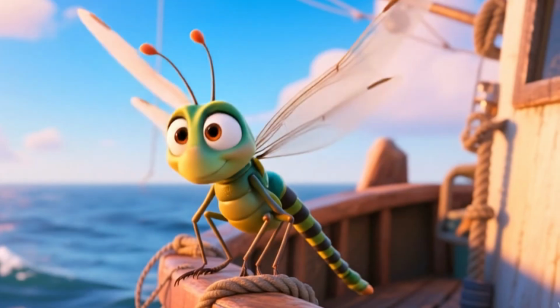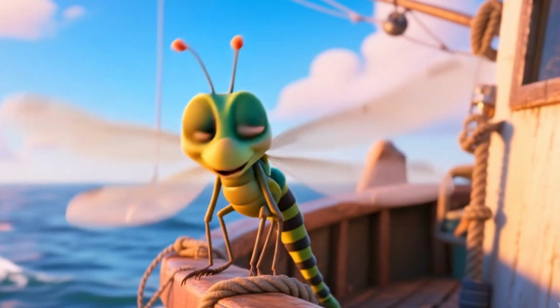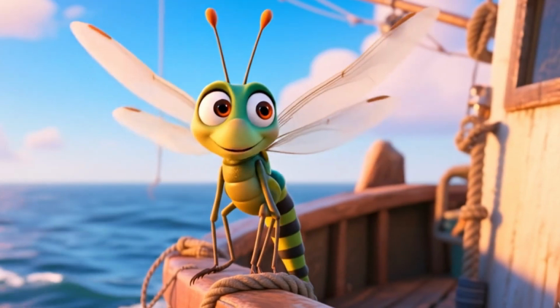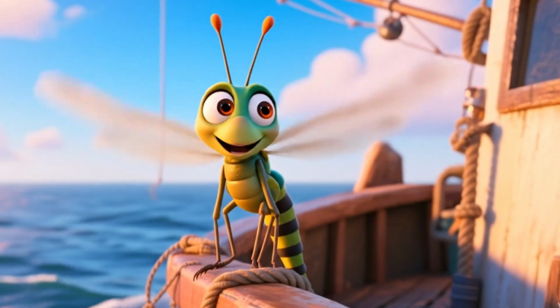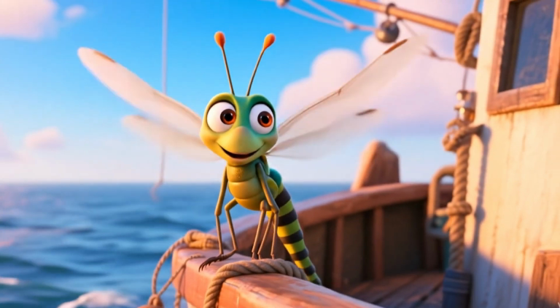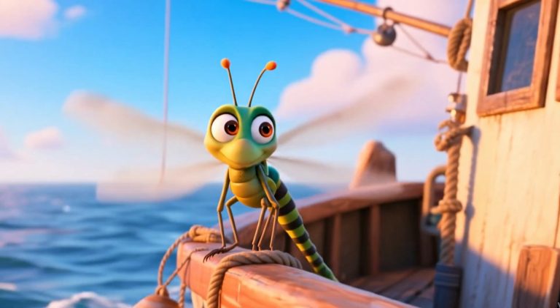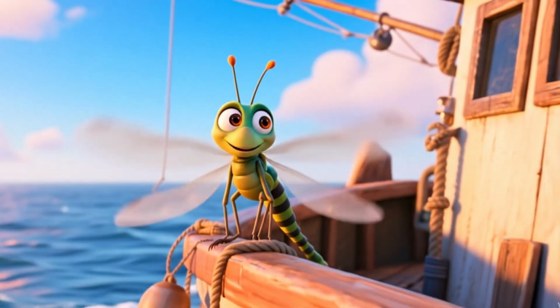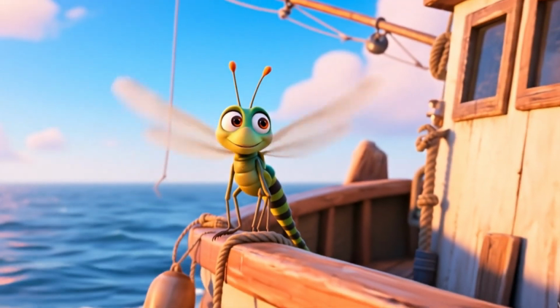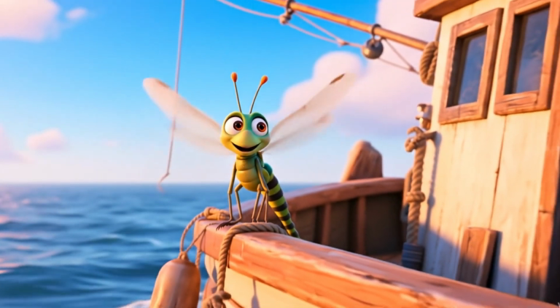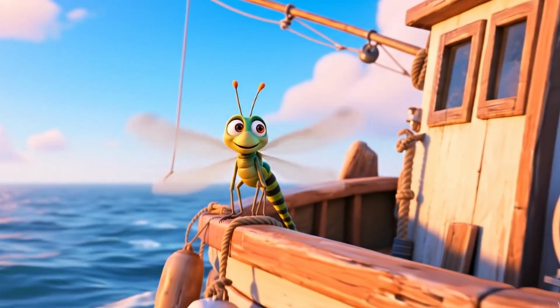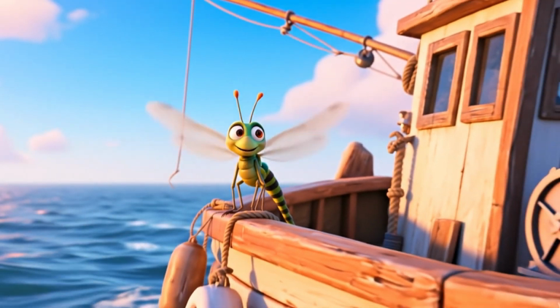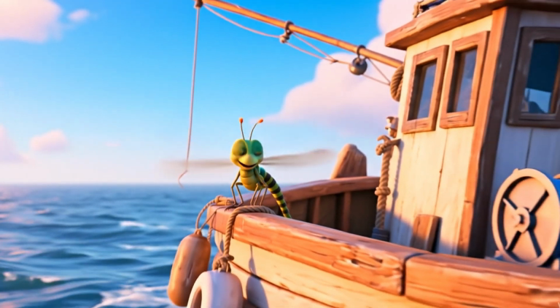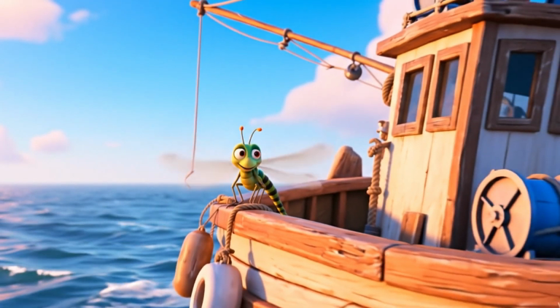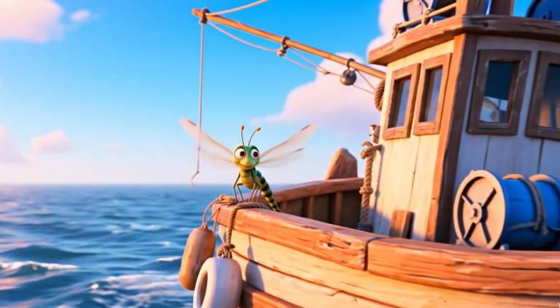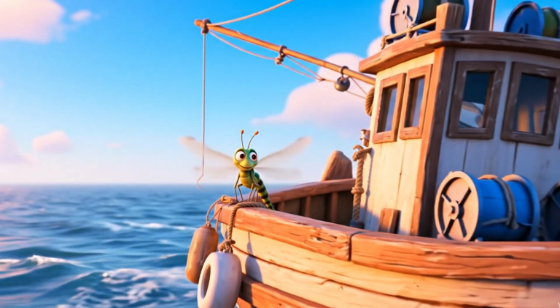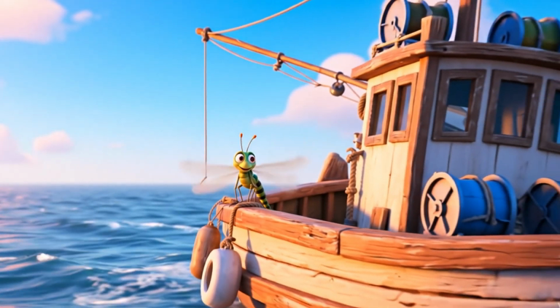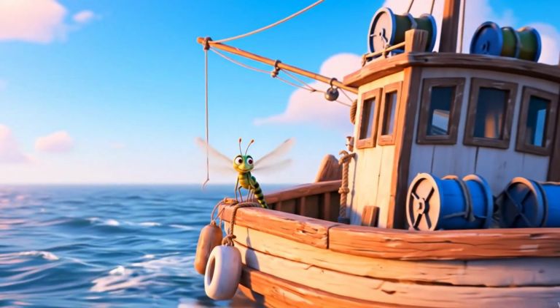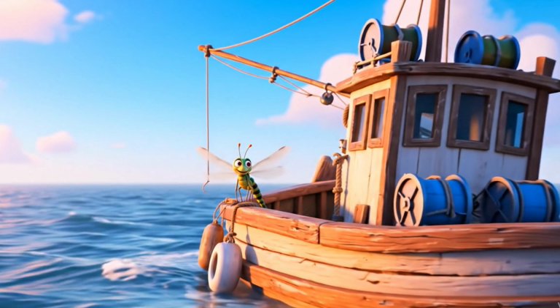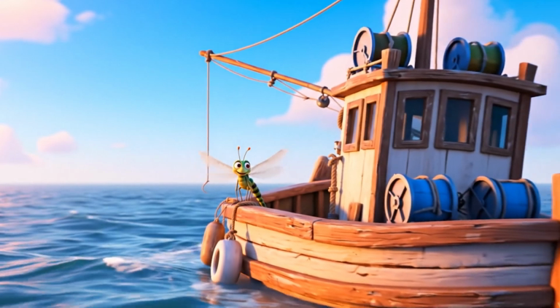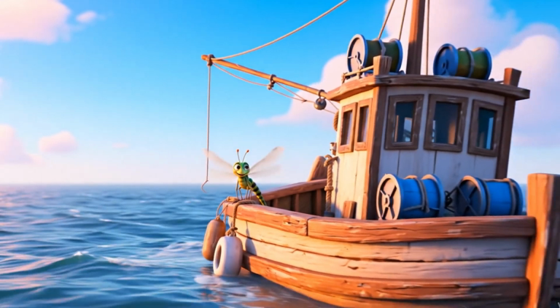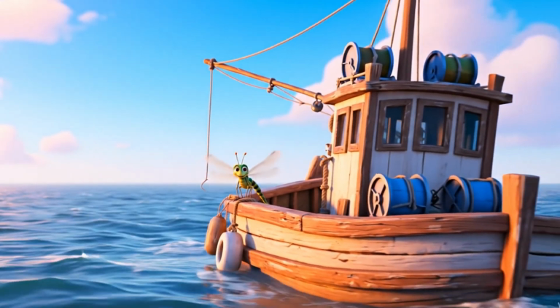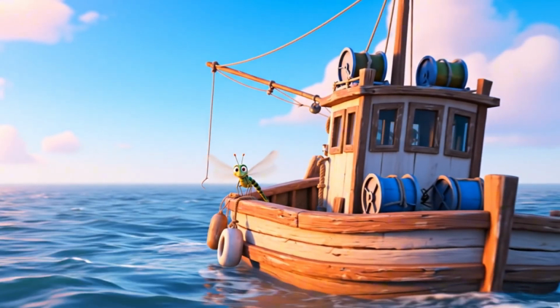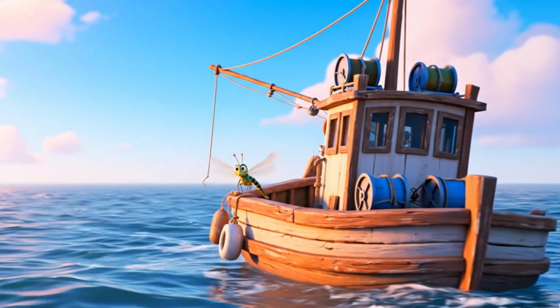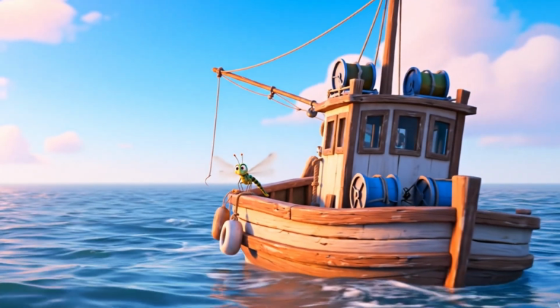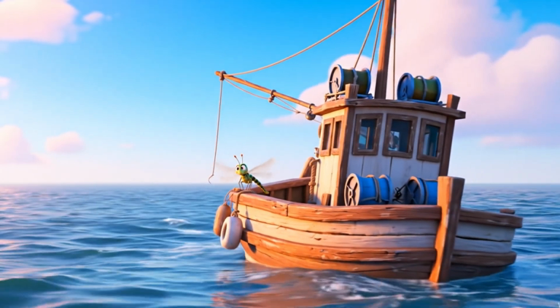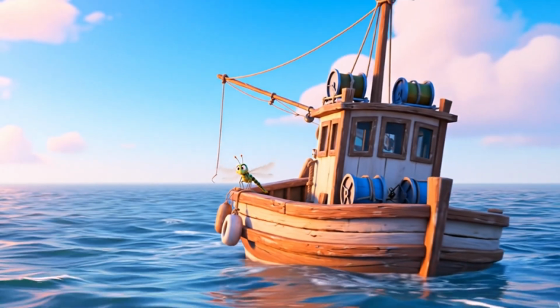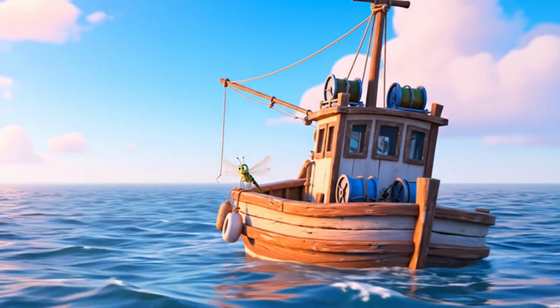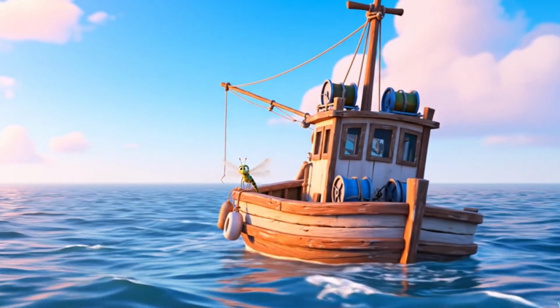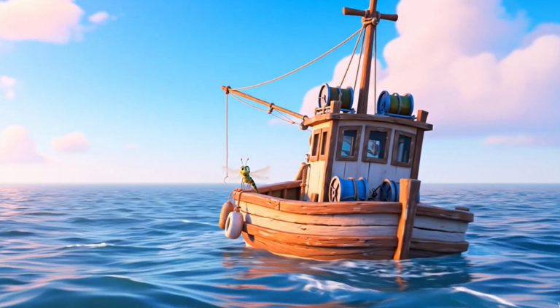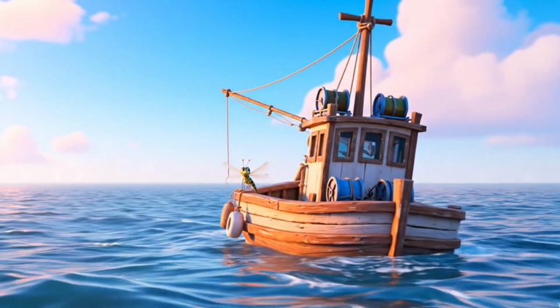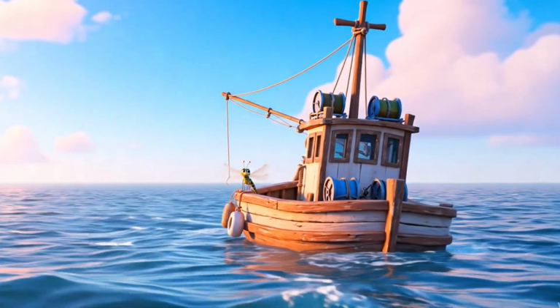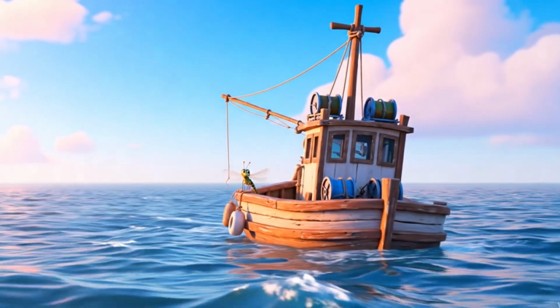Here's something funny — dragonflies sometimes hitch rides on boats, landing on hats or fishing poles like tiny pilots taking a break.